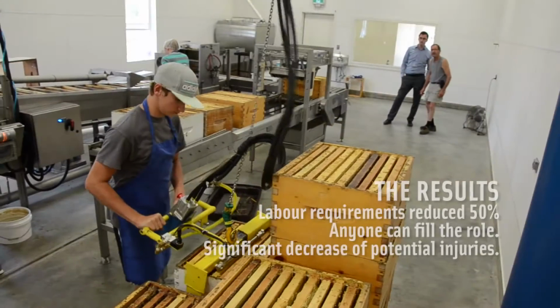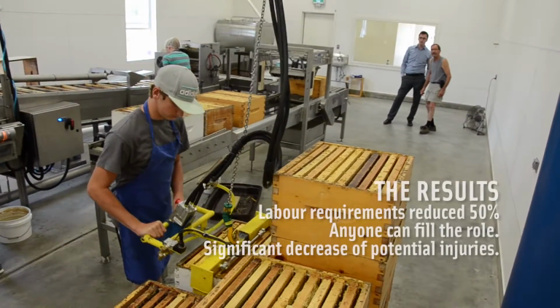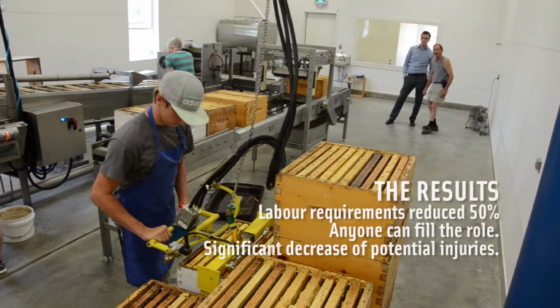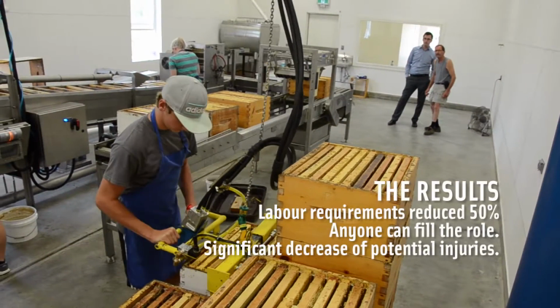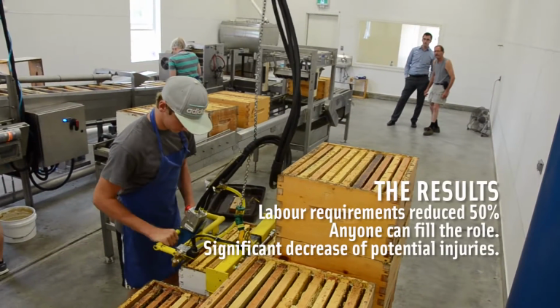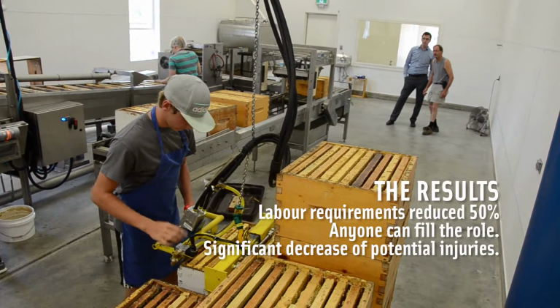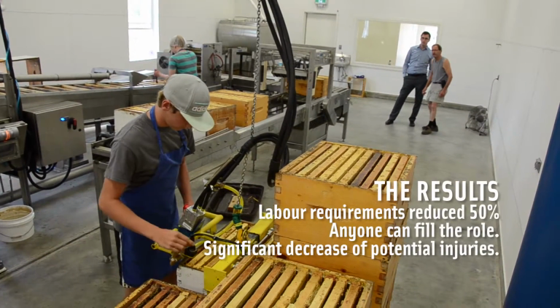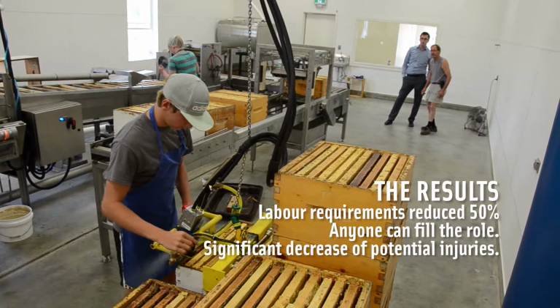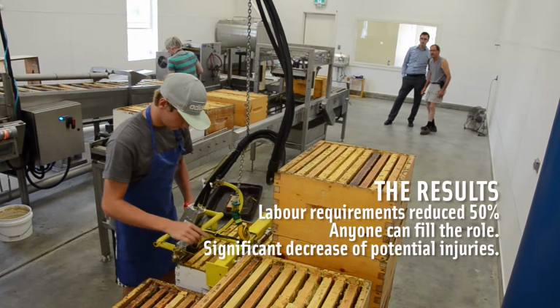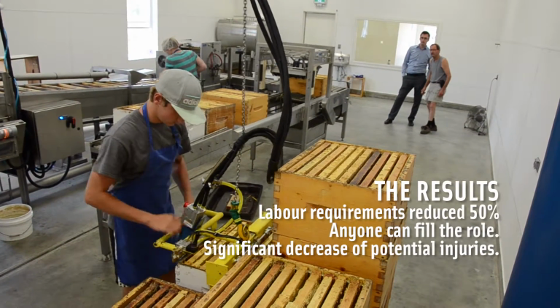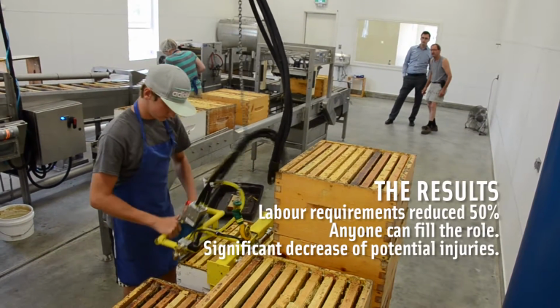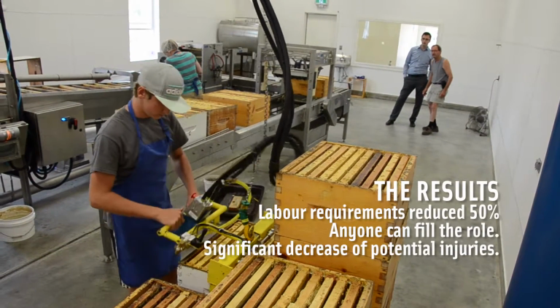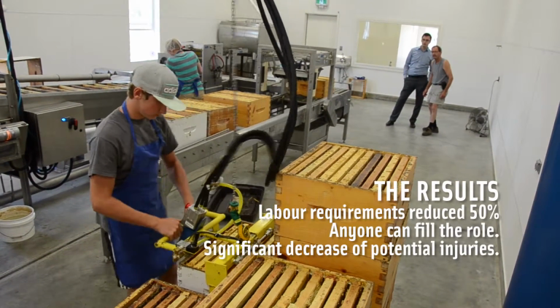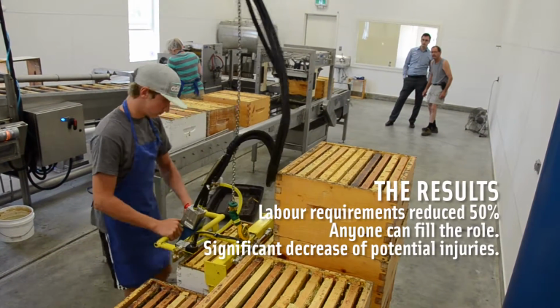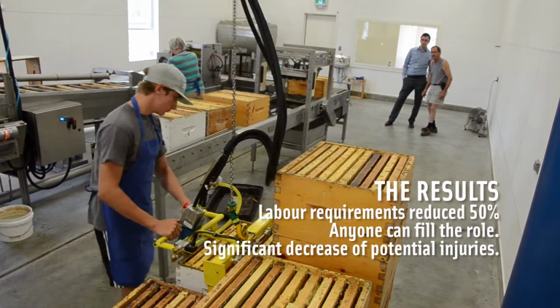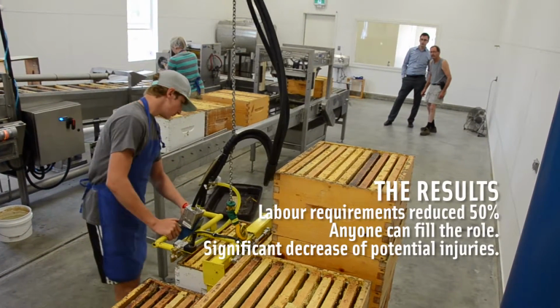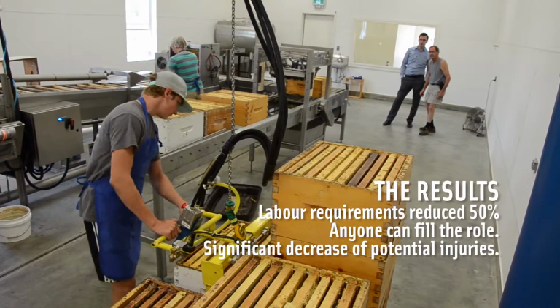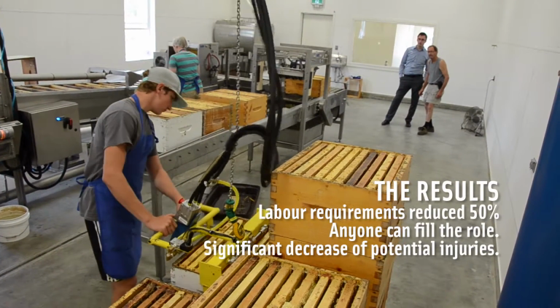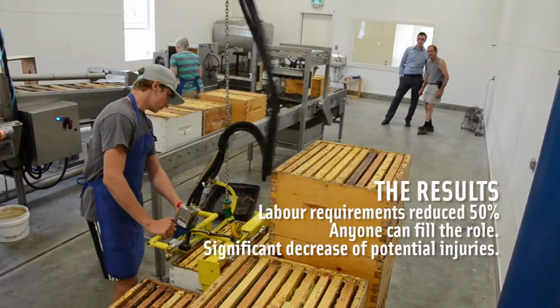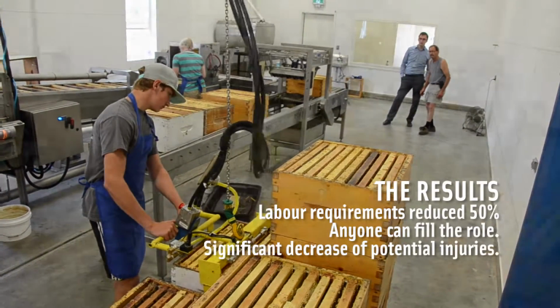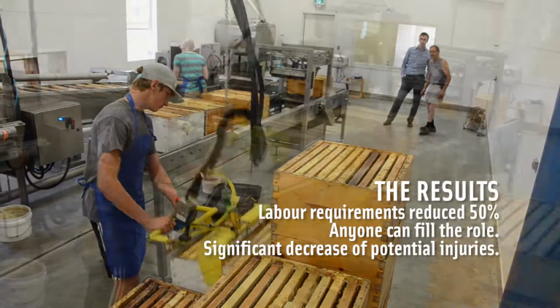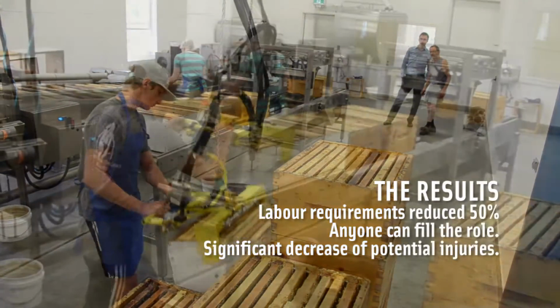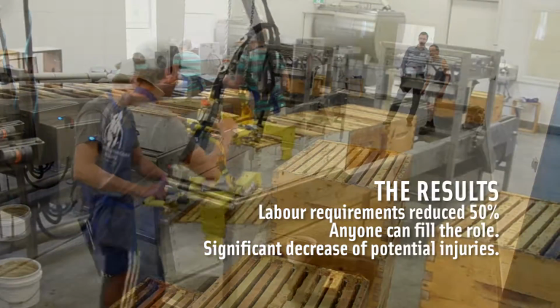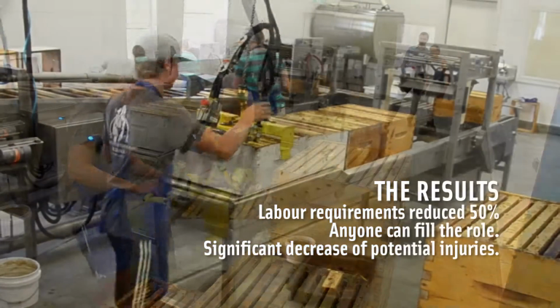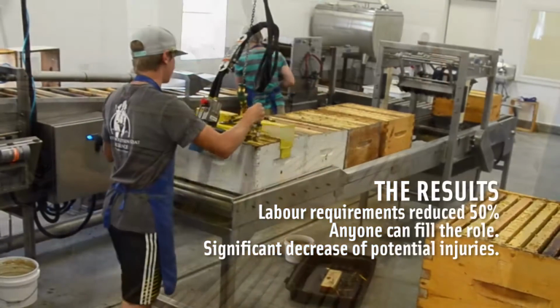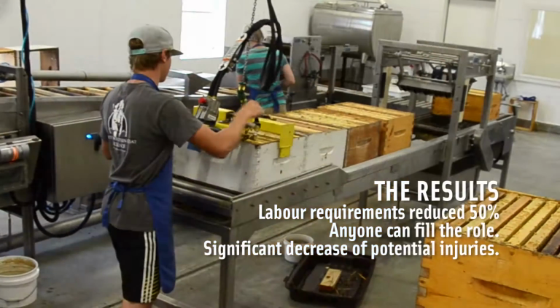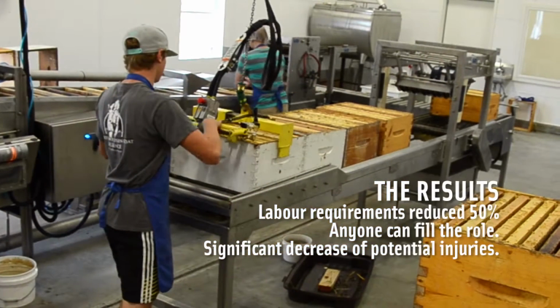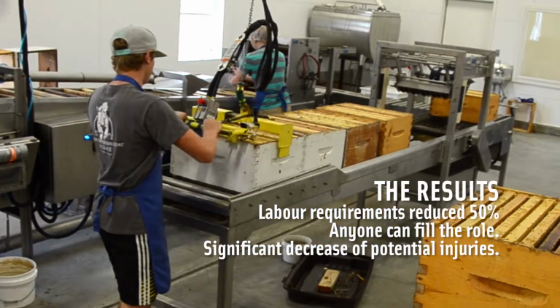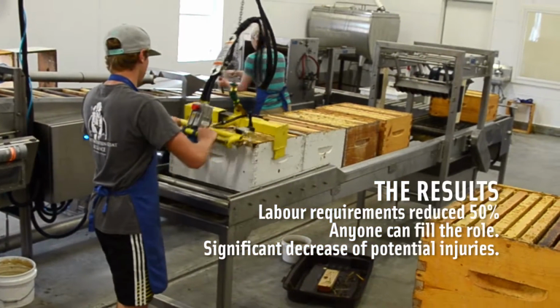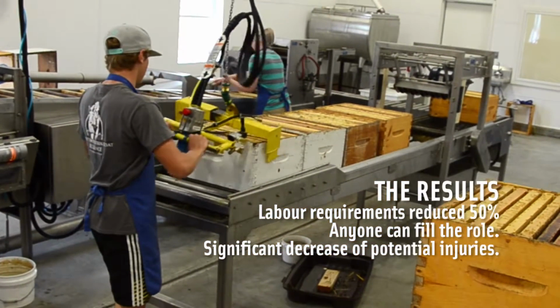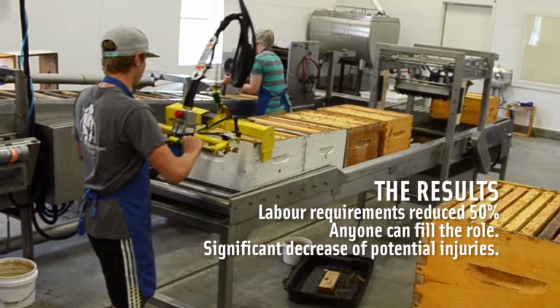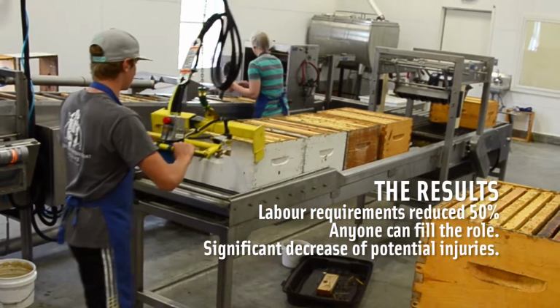The result? A solution that keeps up with the line speed, enabling anyone to quickly process the honey boxes.